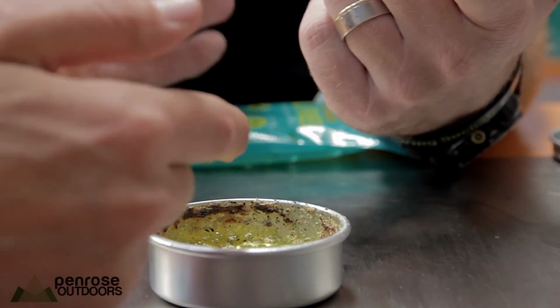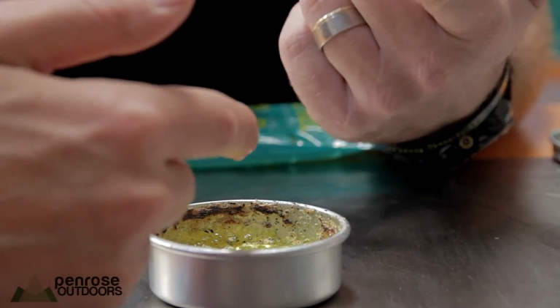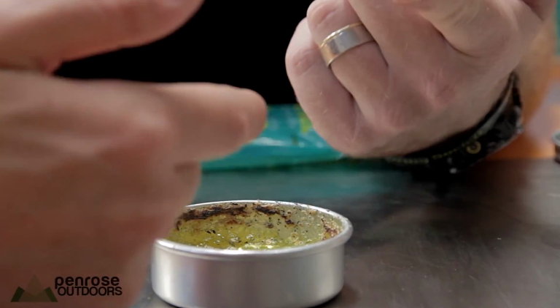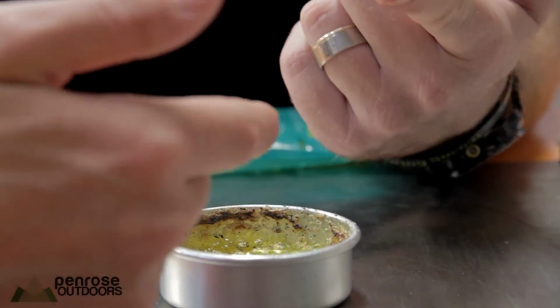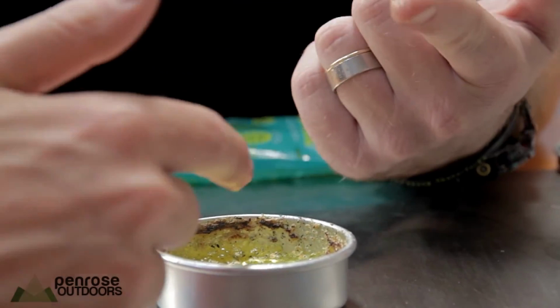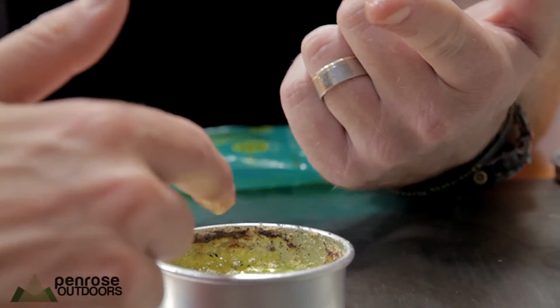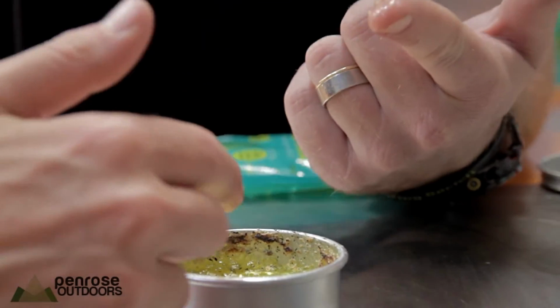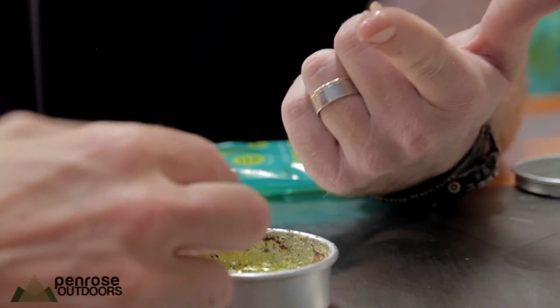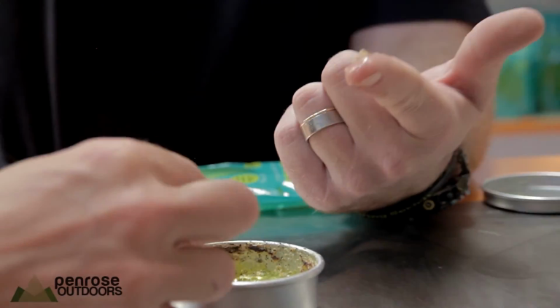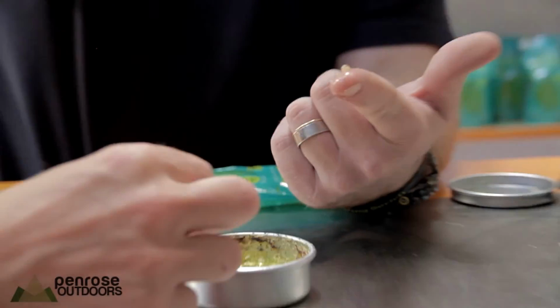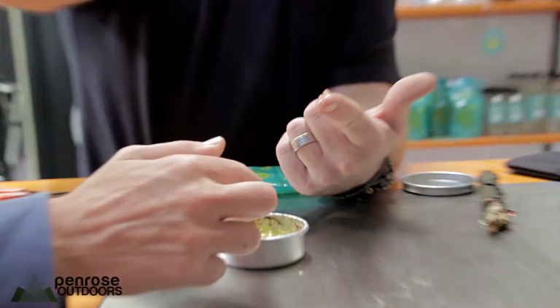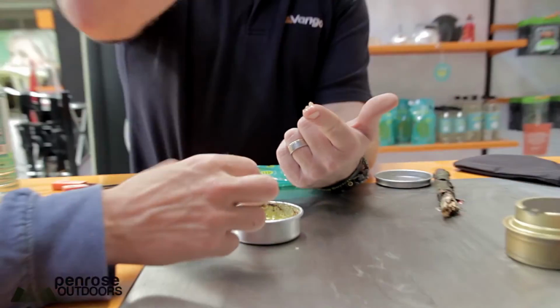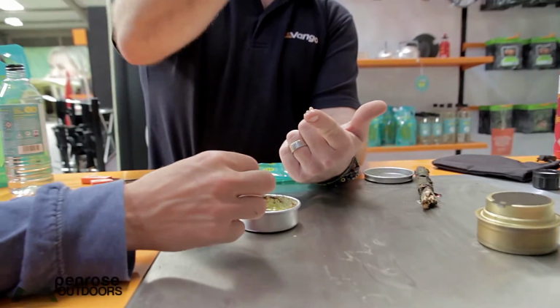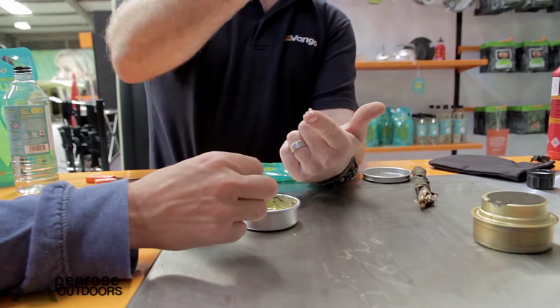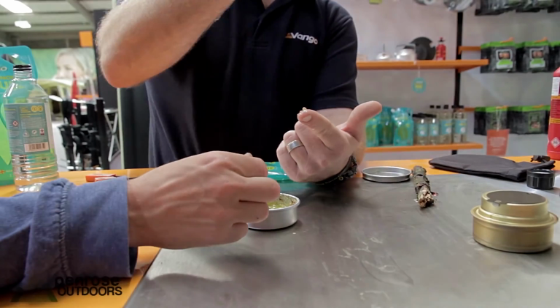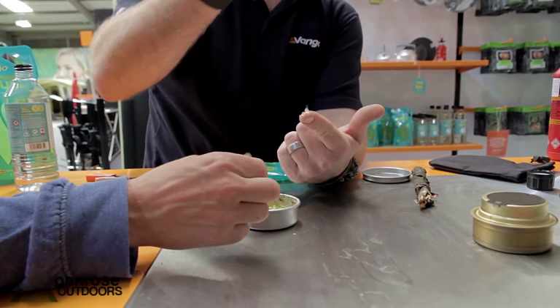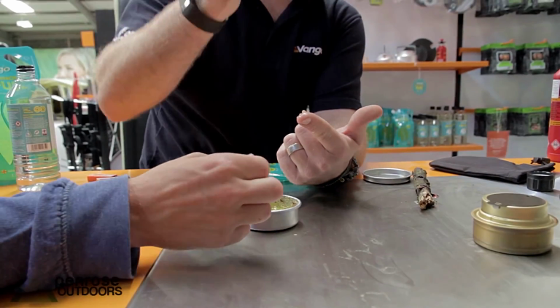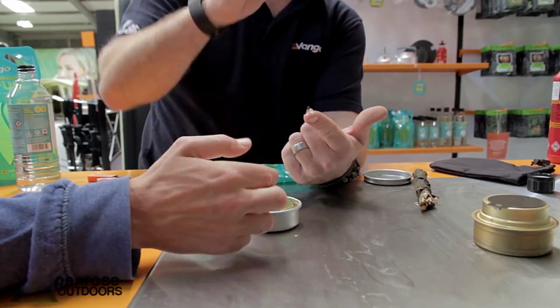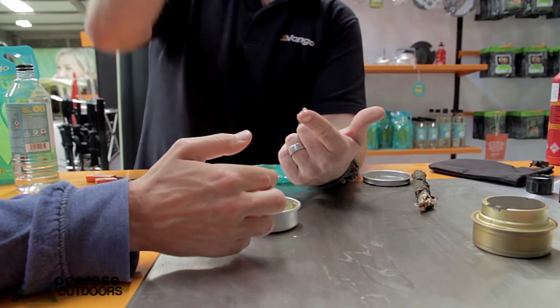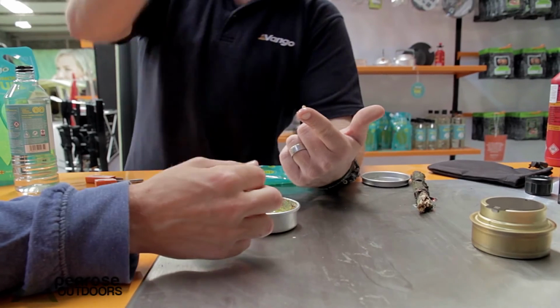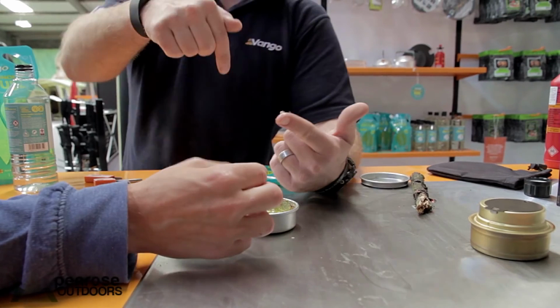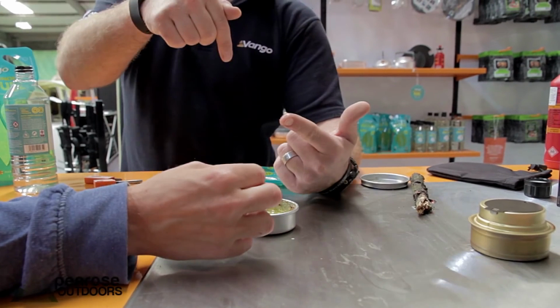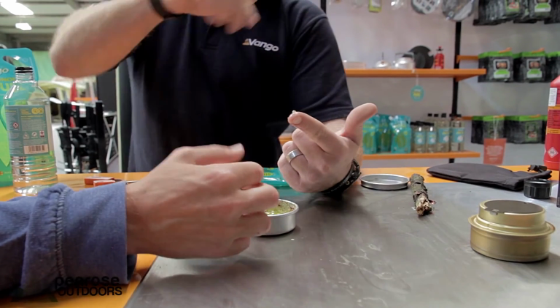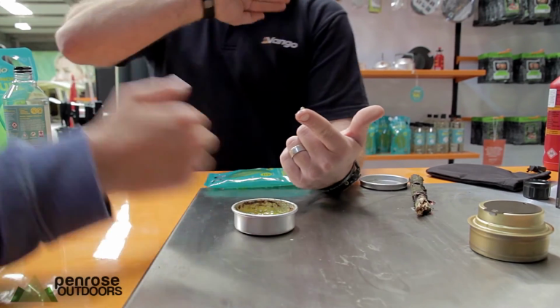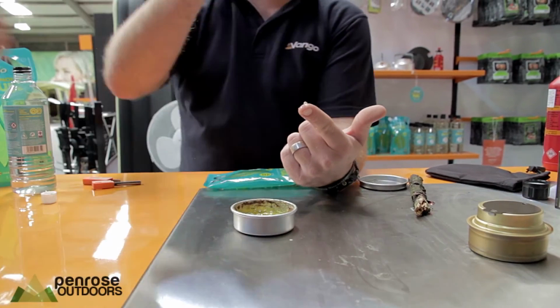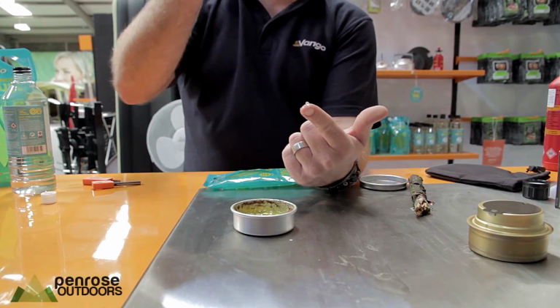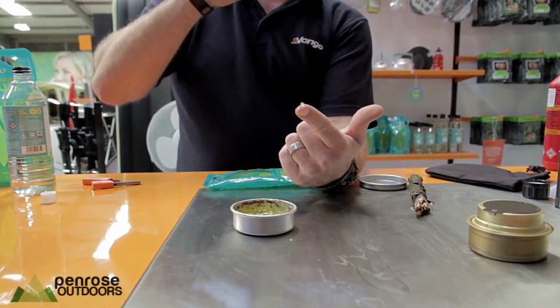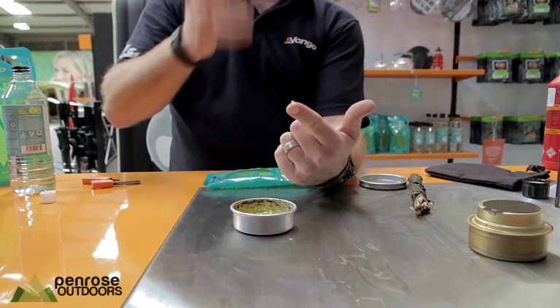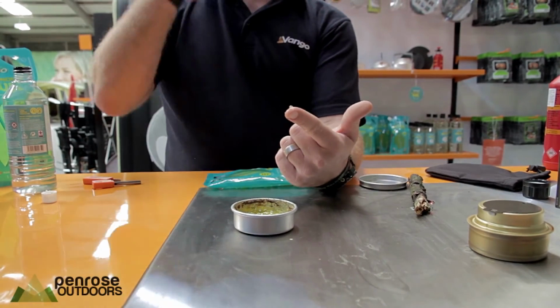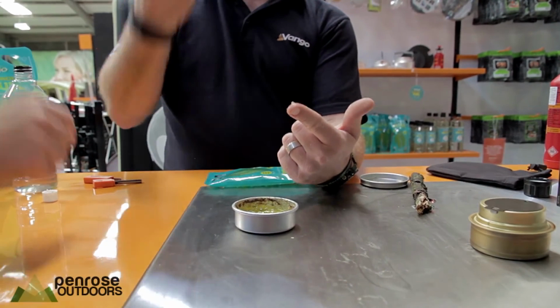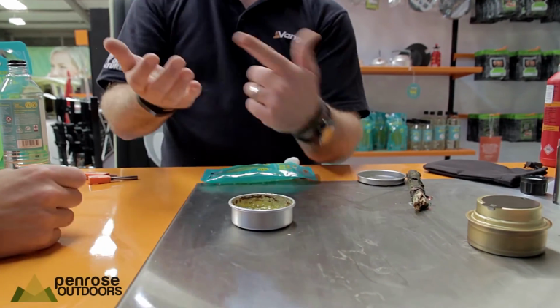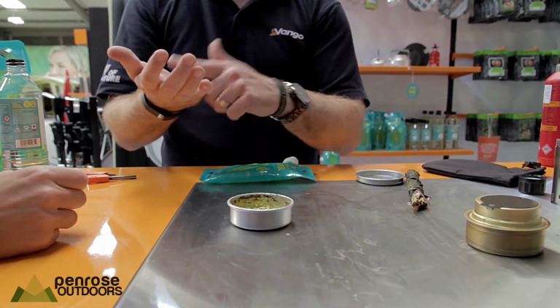It burns the outer edge of it, so it doesn't burn all the way down. It burns the top and keeps burning it through.